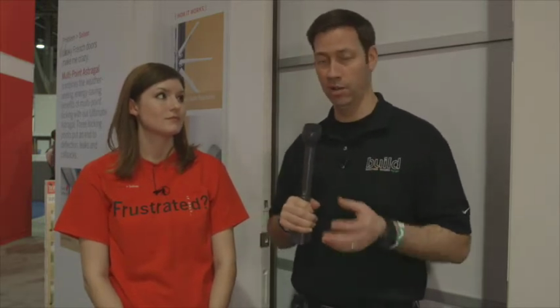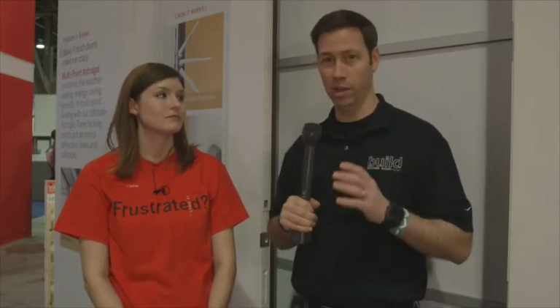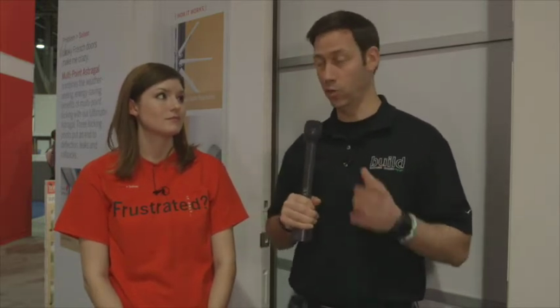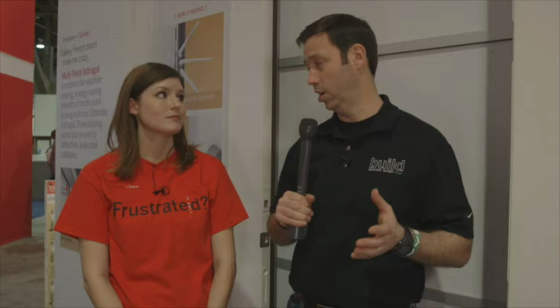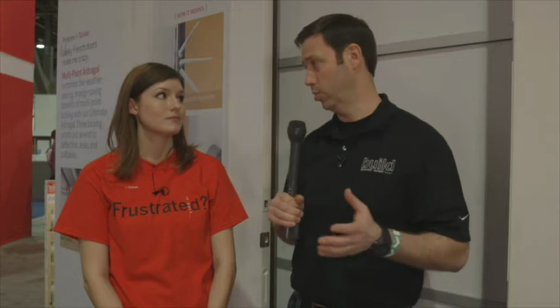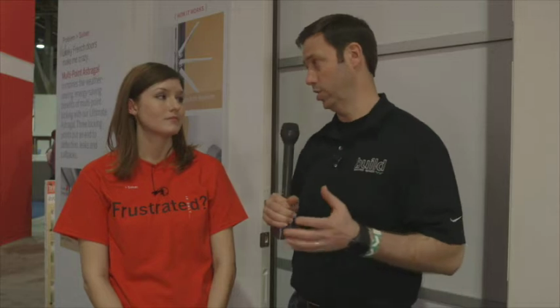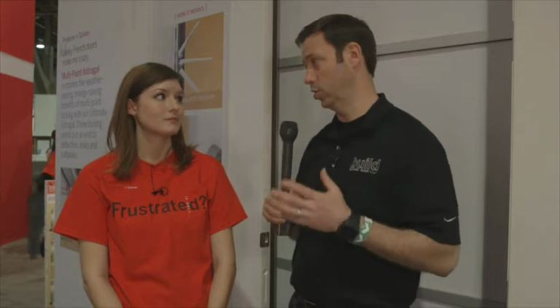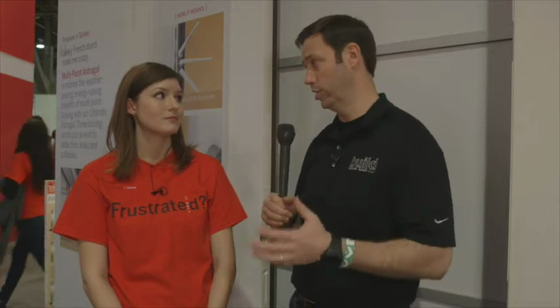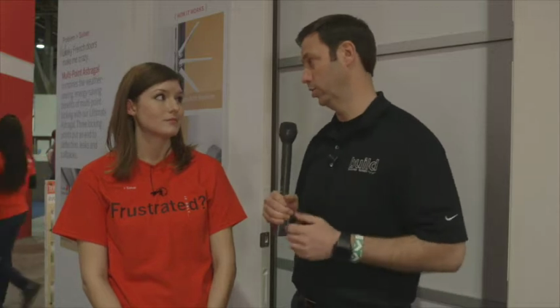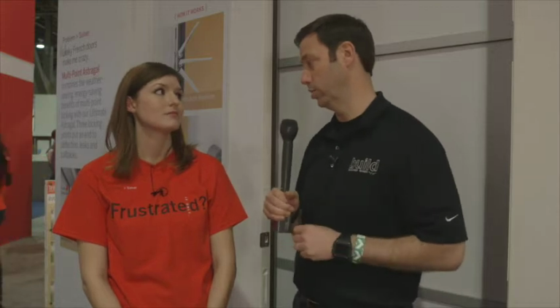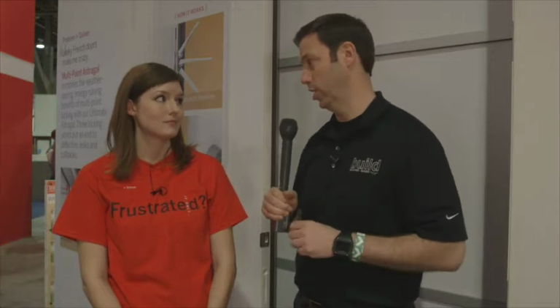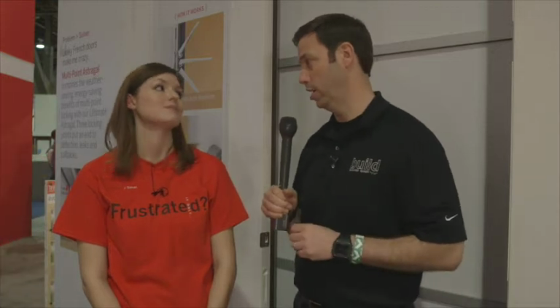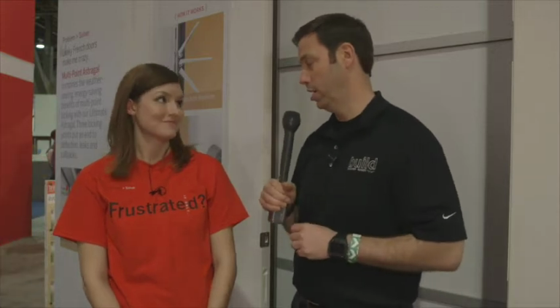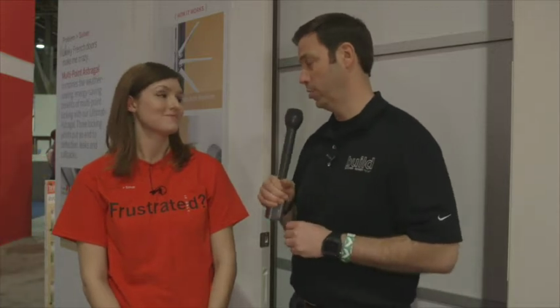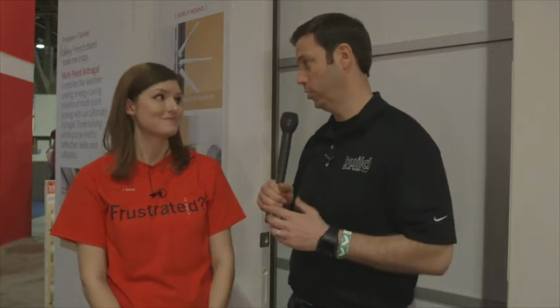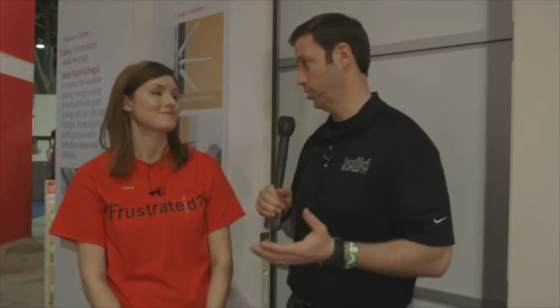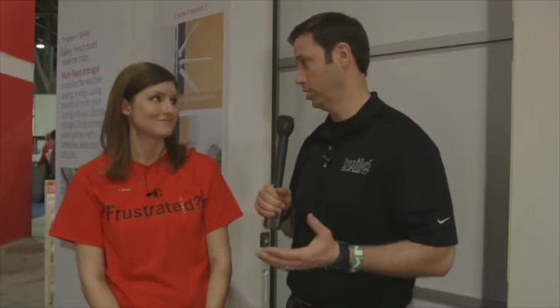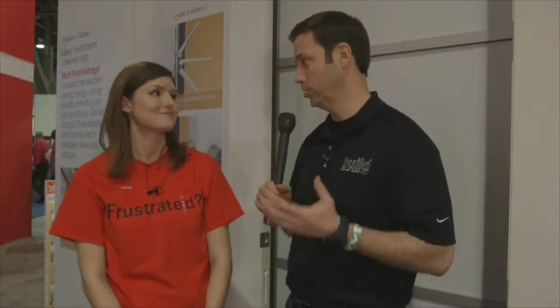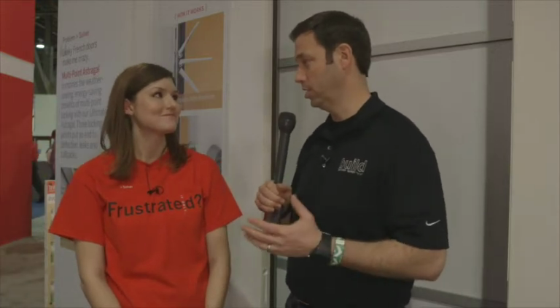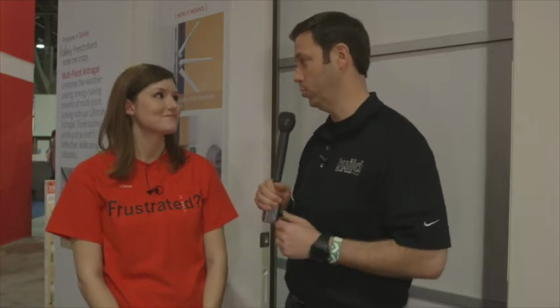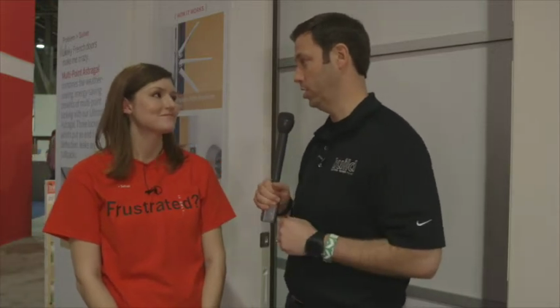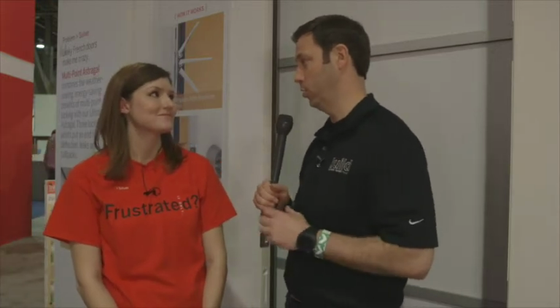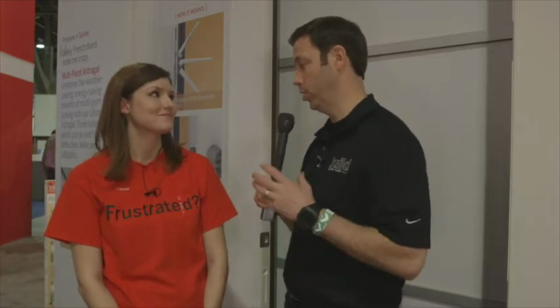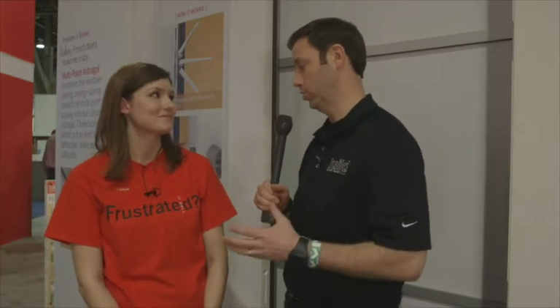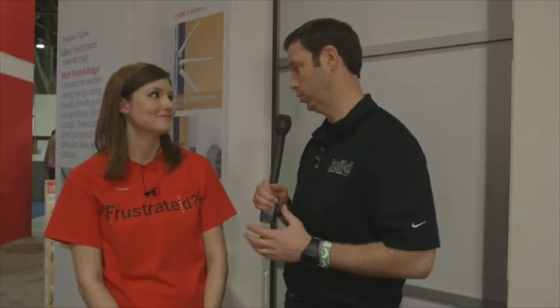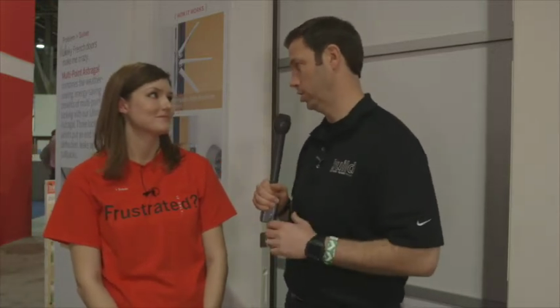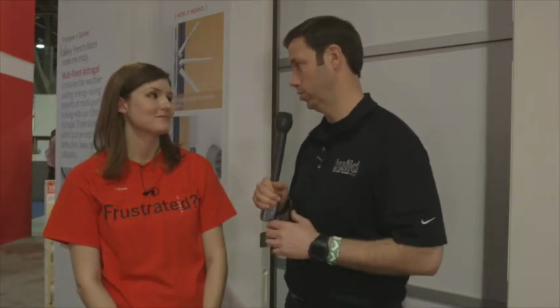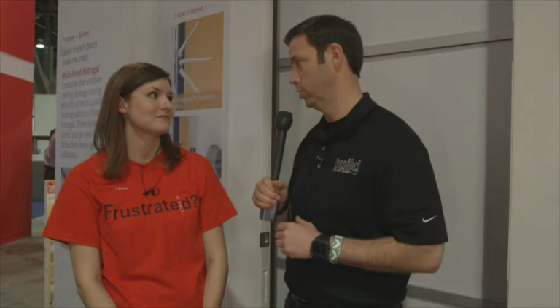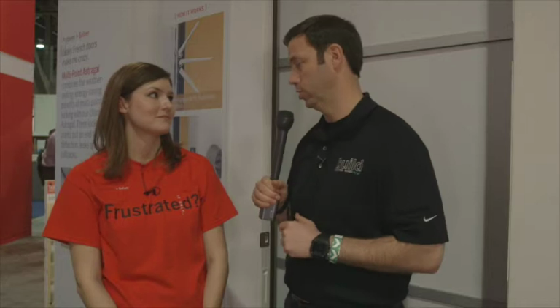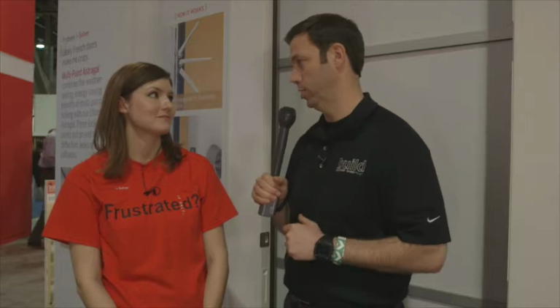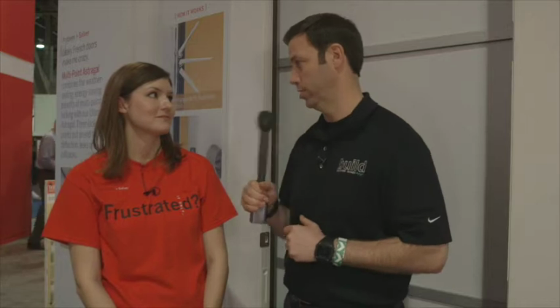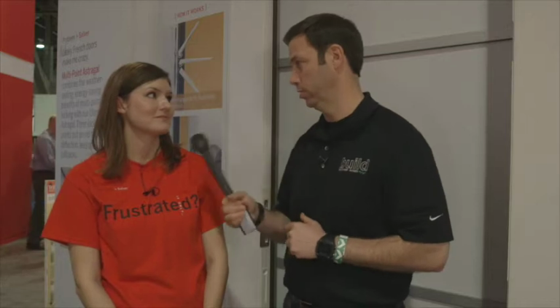Endura, of course, has a great solution for that. I'm here with Kelsey. Kelsey, tell me what your solution is for these issues on the Astragal.